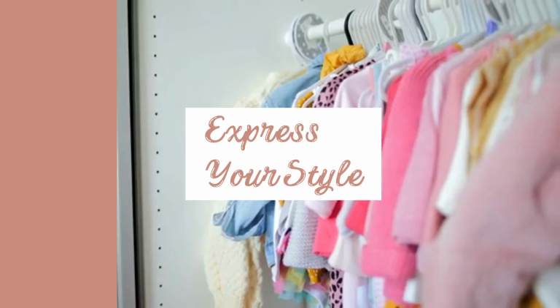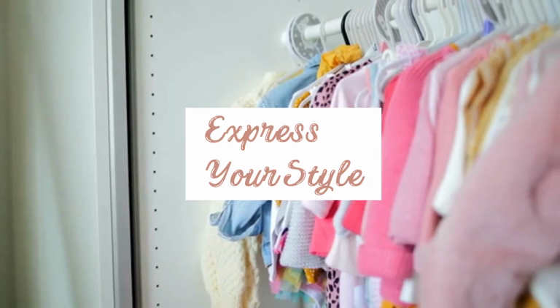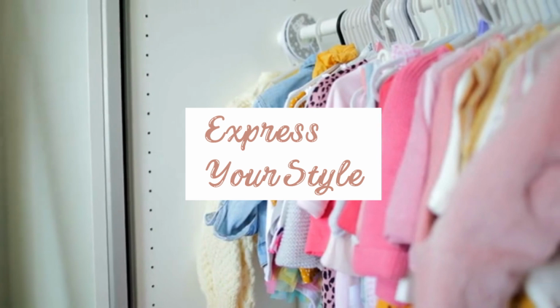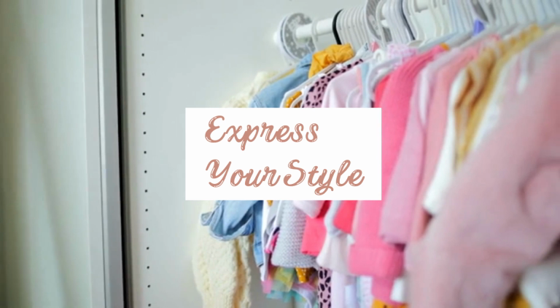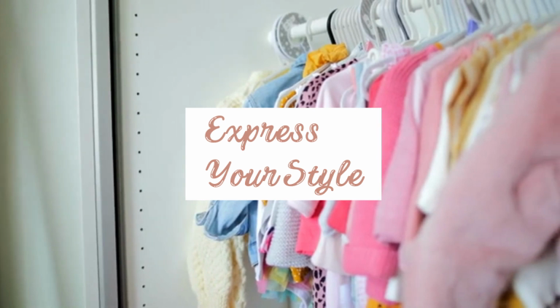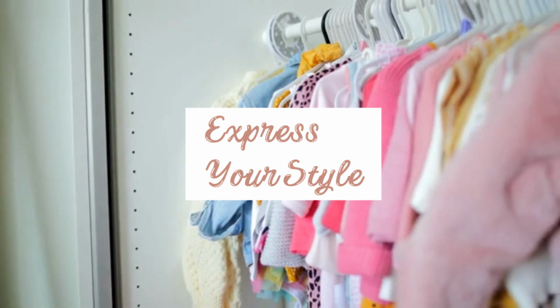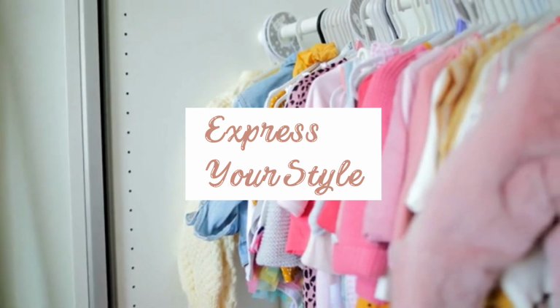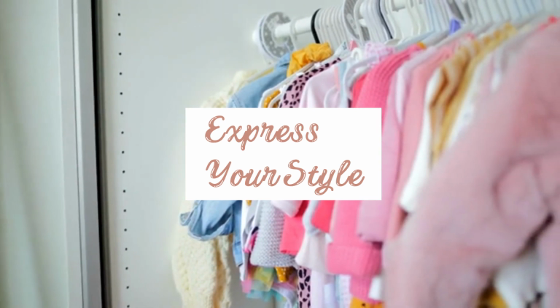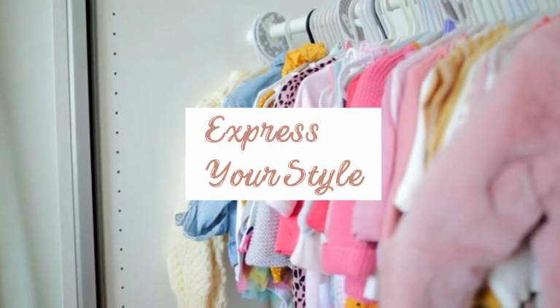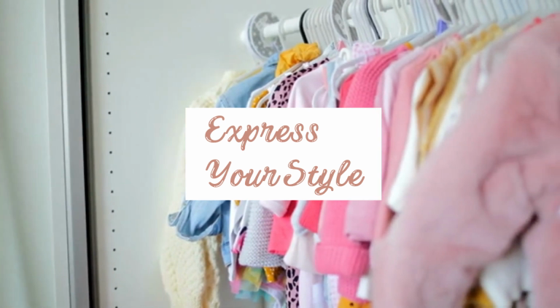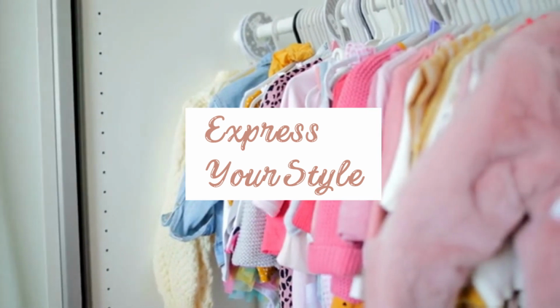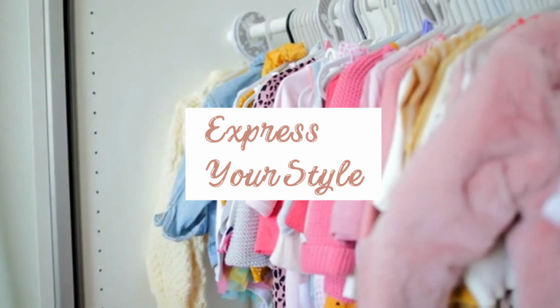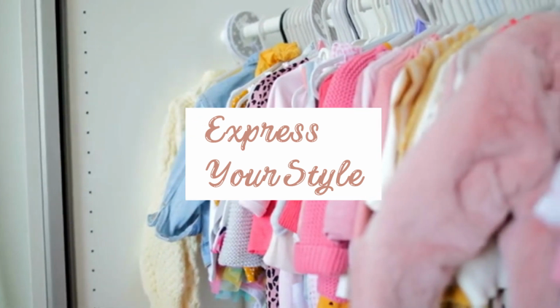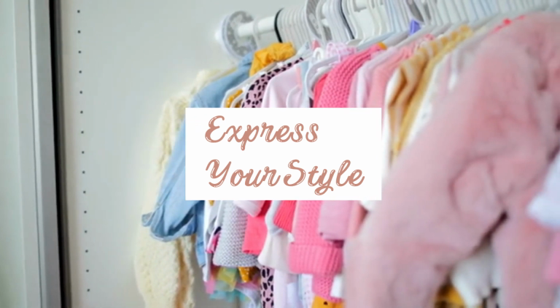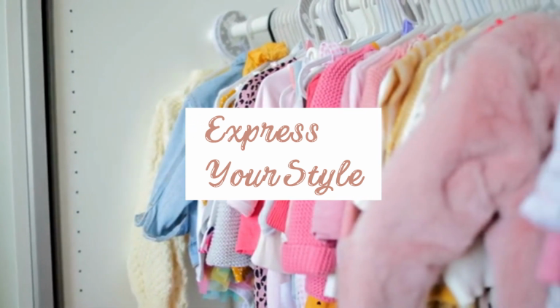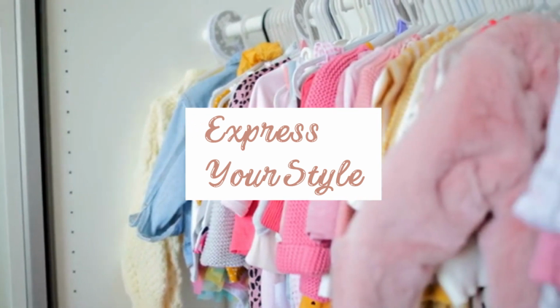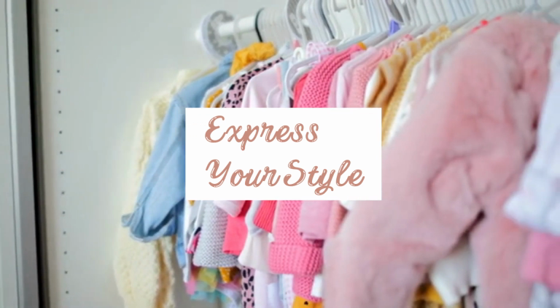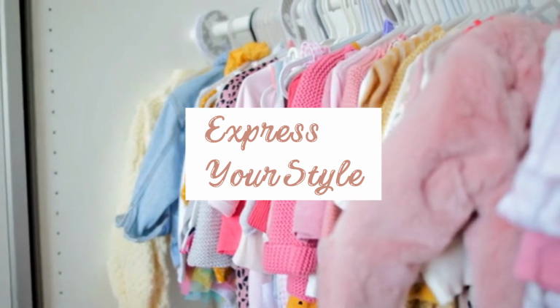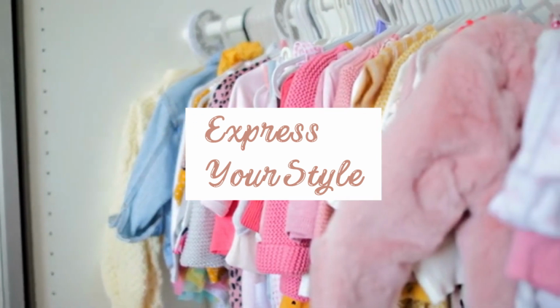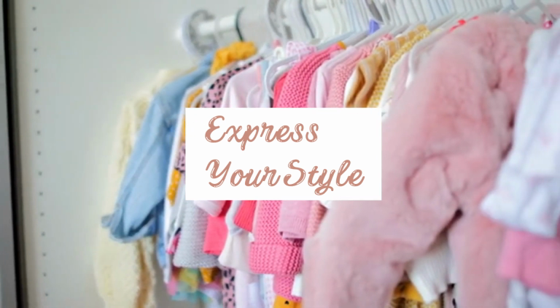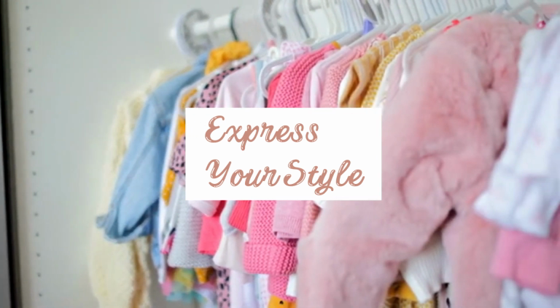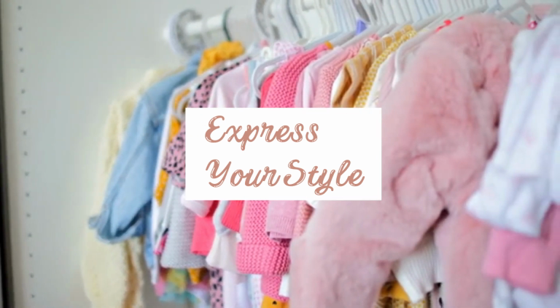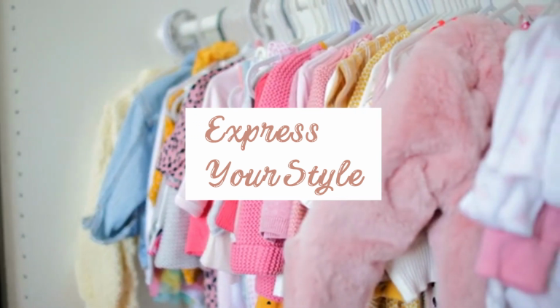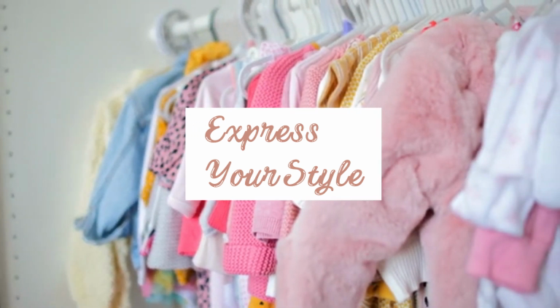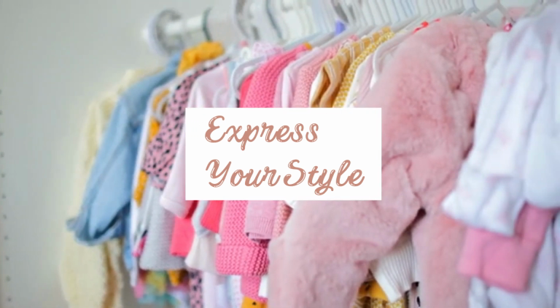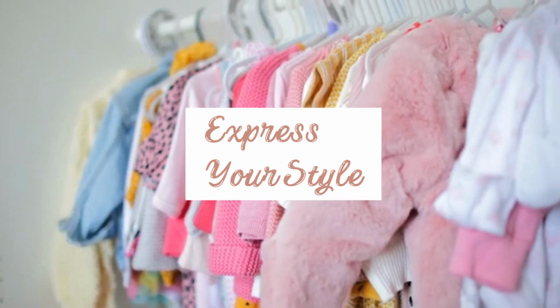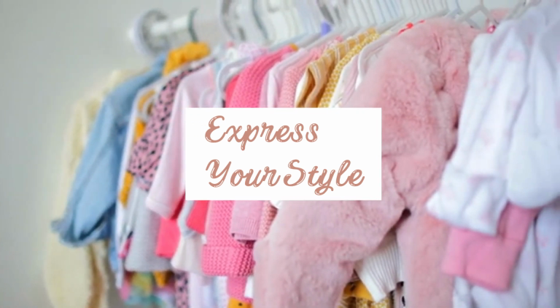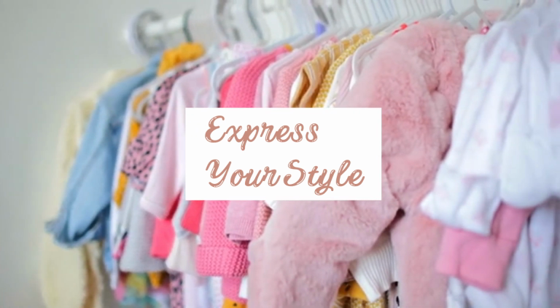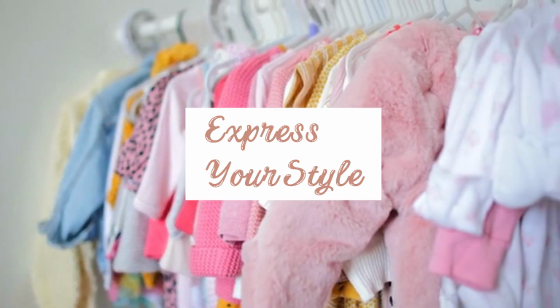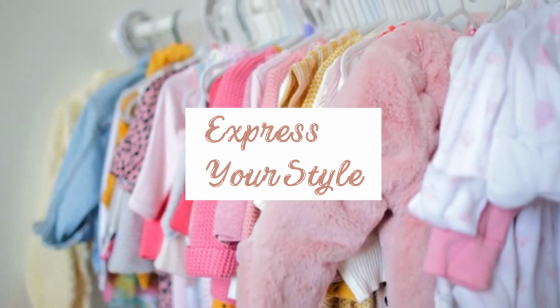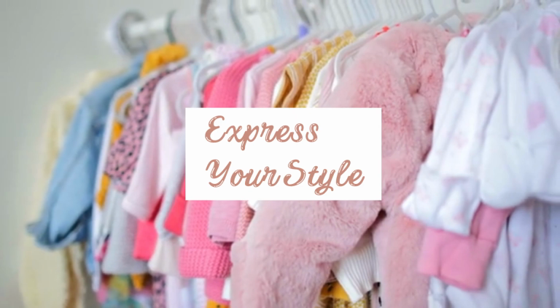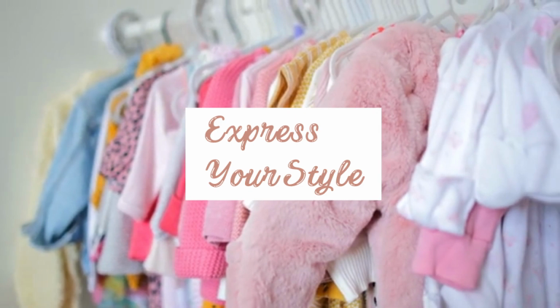Feel free to add some fun and personality to your baby's wardrobe with cute patterns, colors, and accessories.